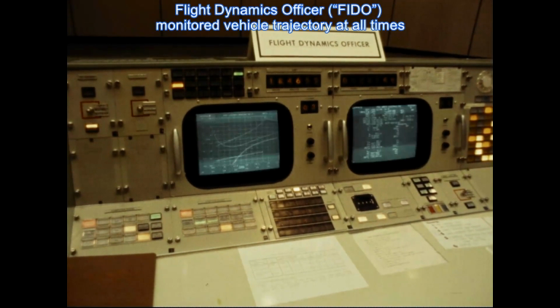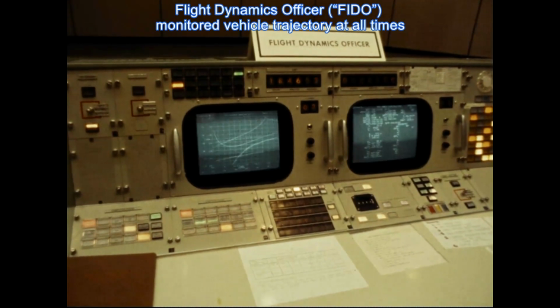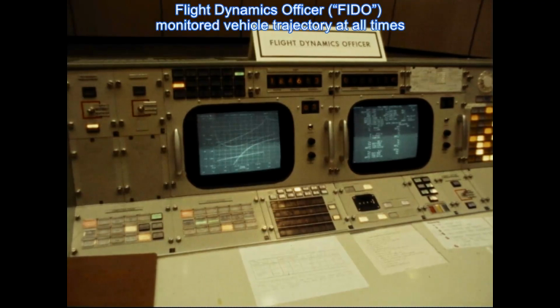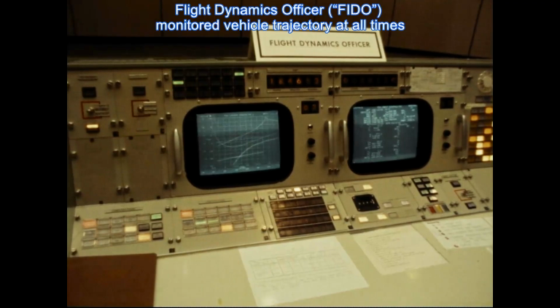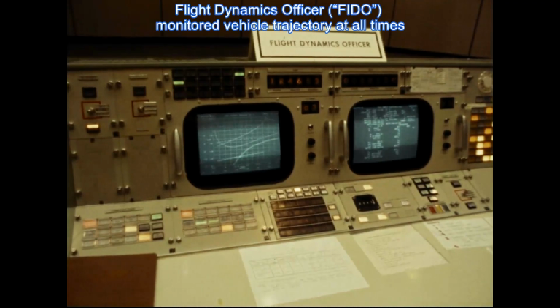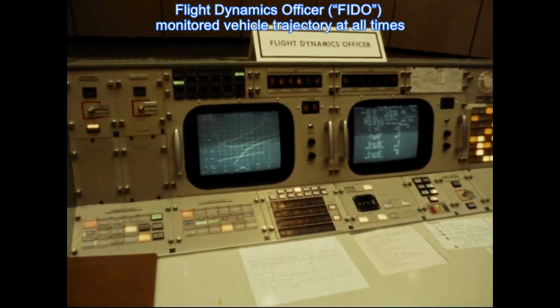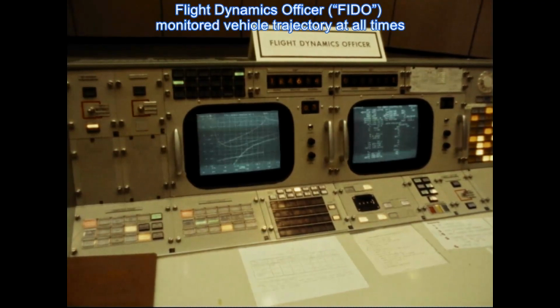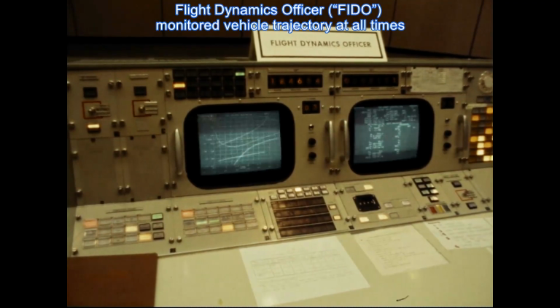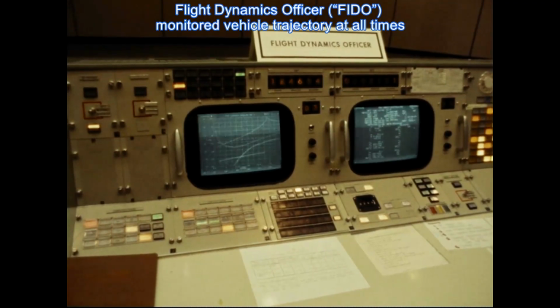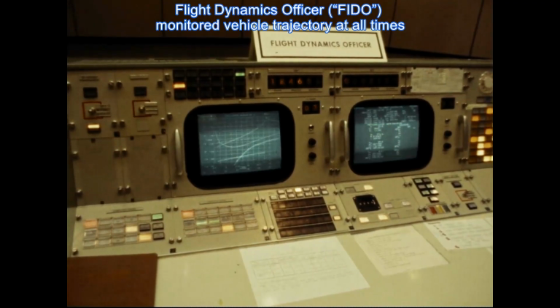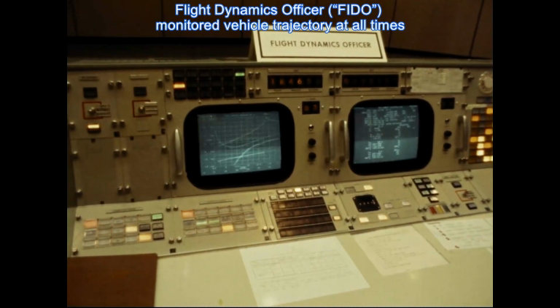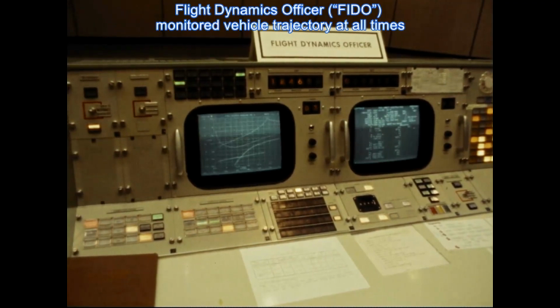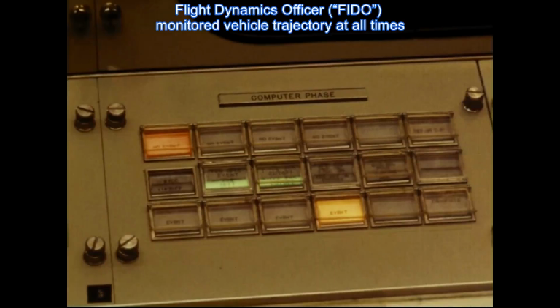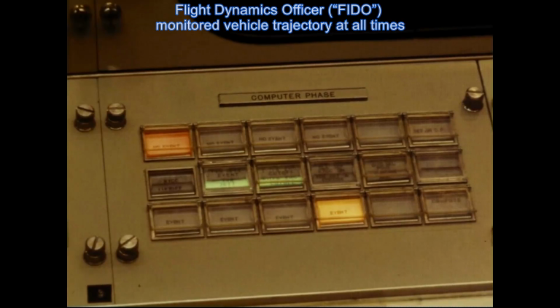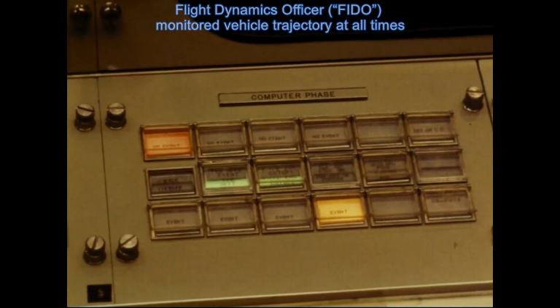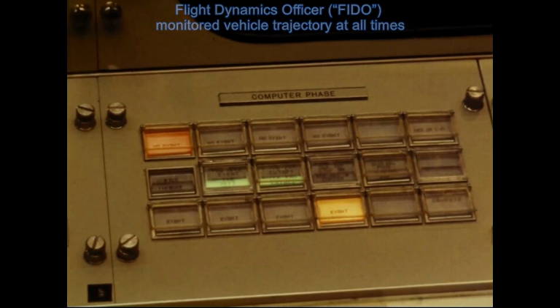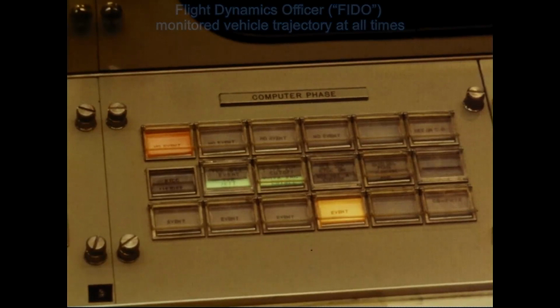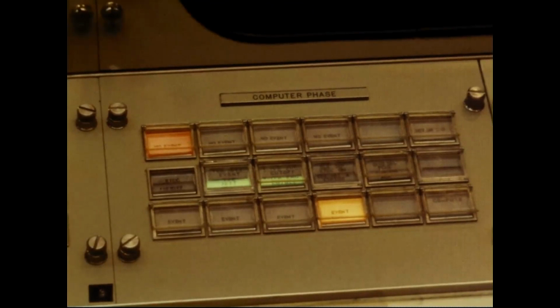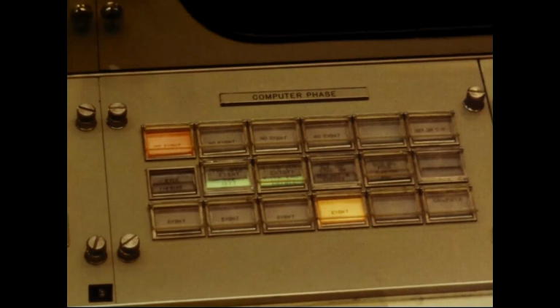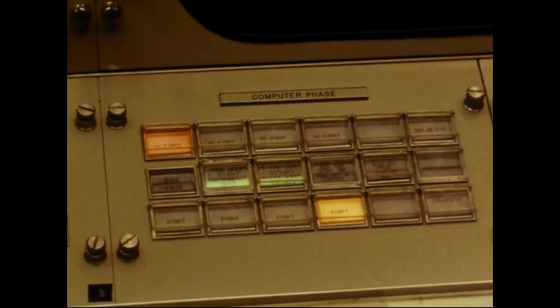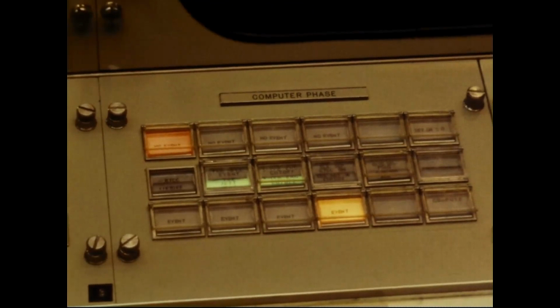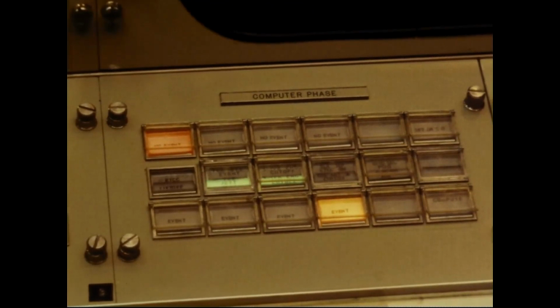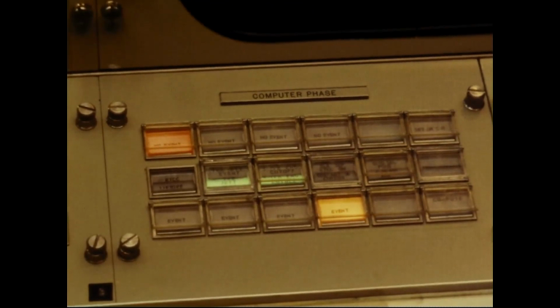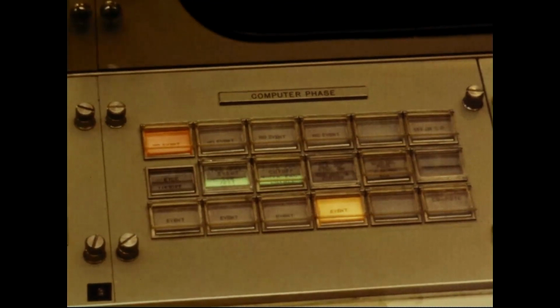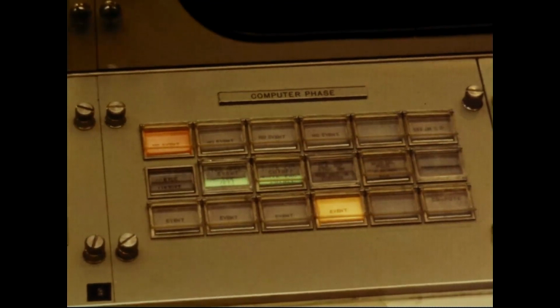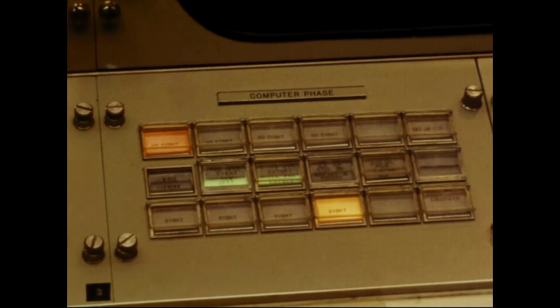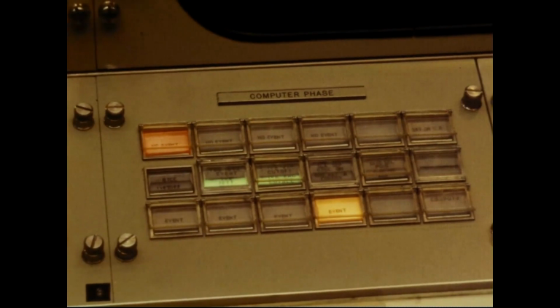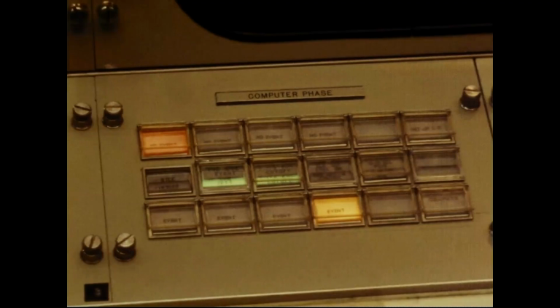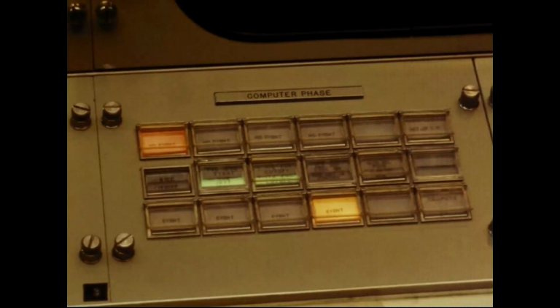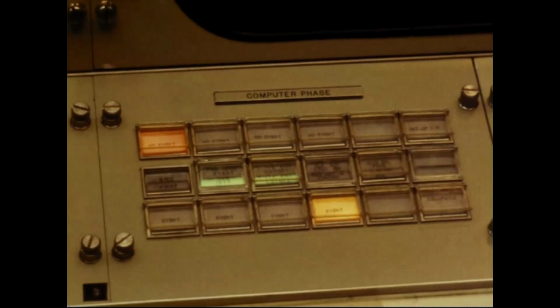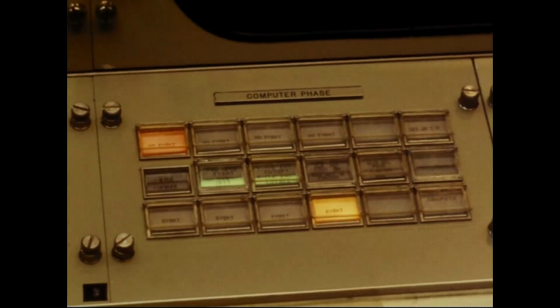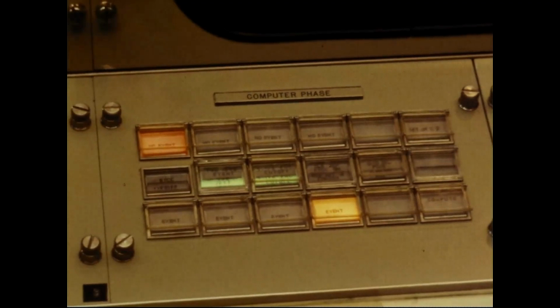Every voice communication, telemetry signal, tracking data, and spacecraft command went through the CCATS.